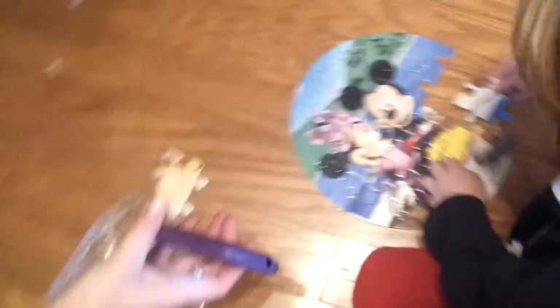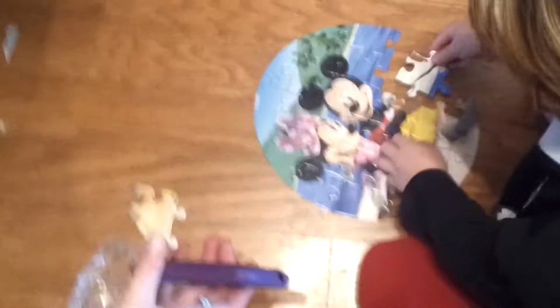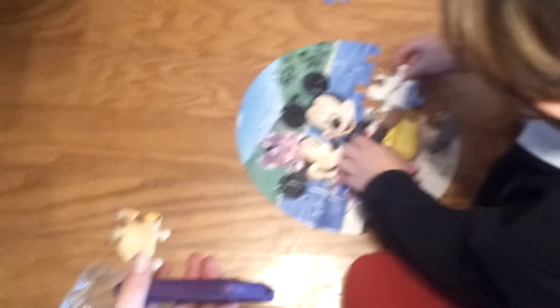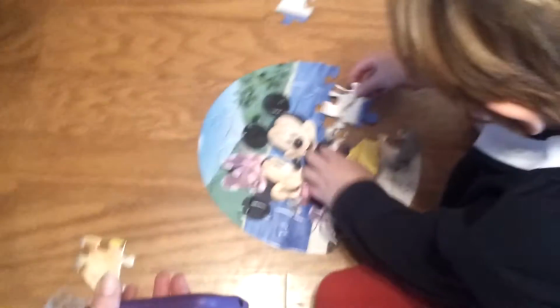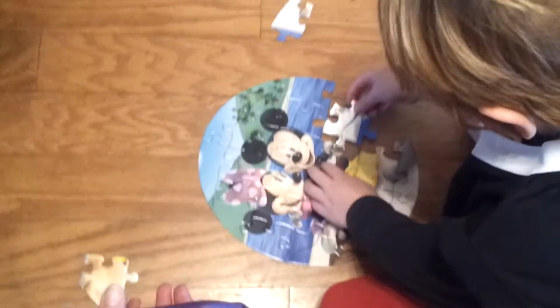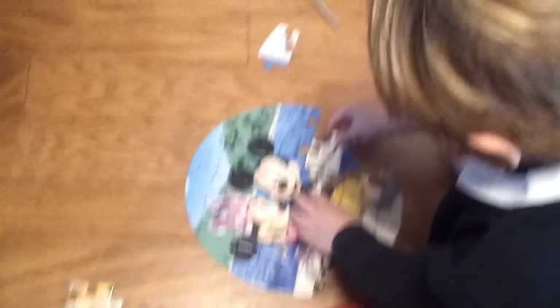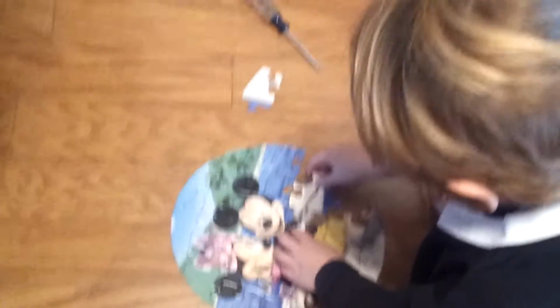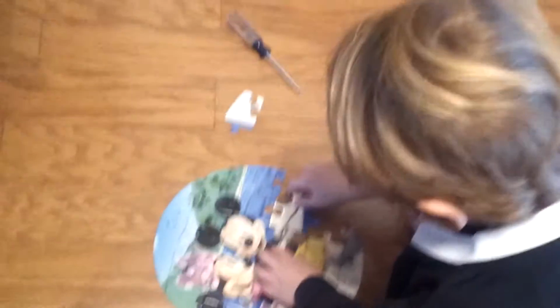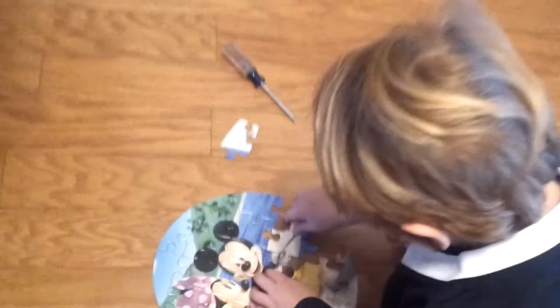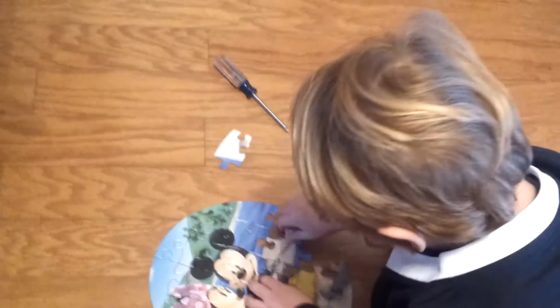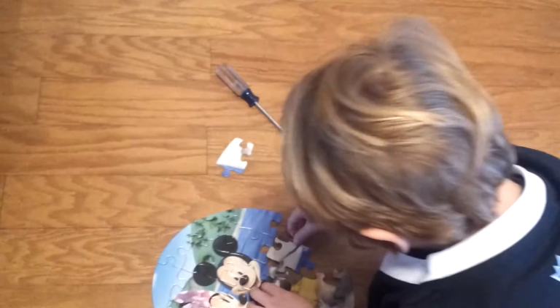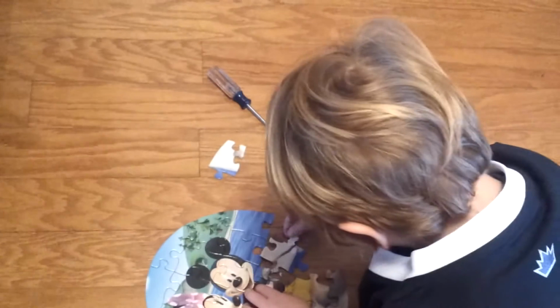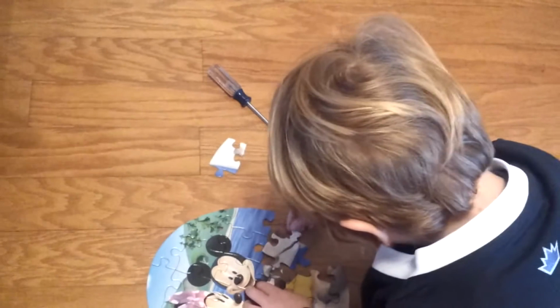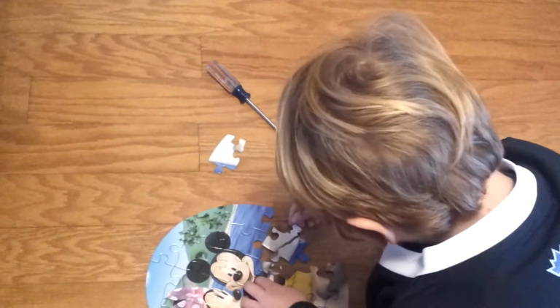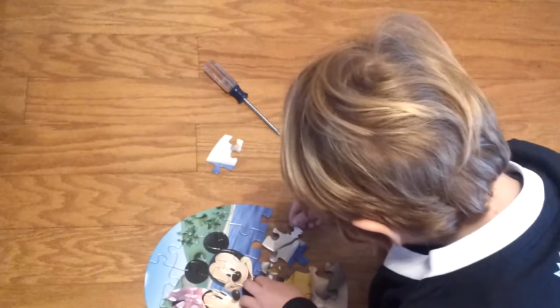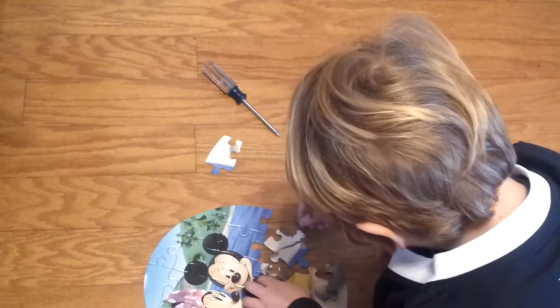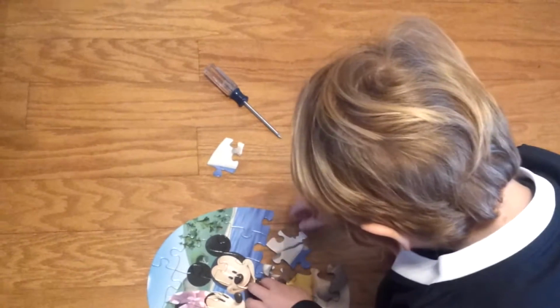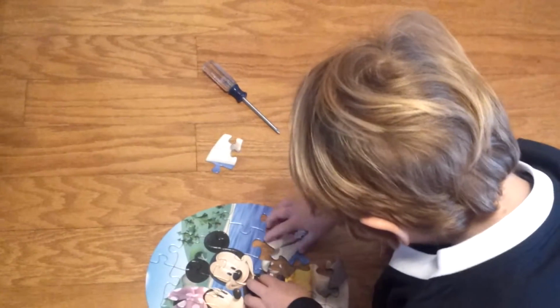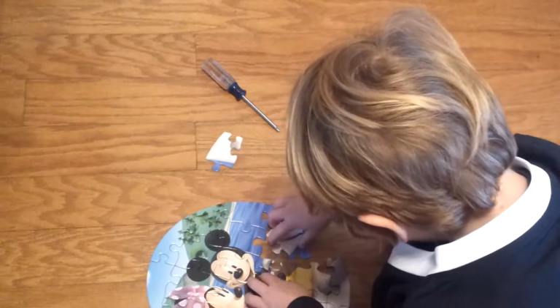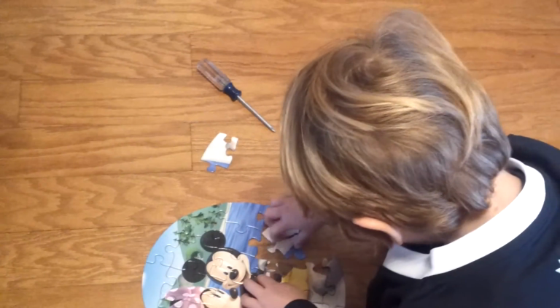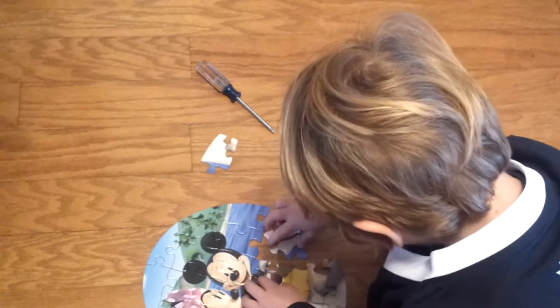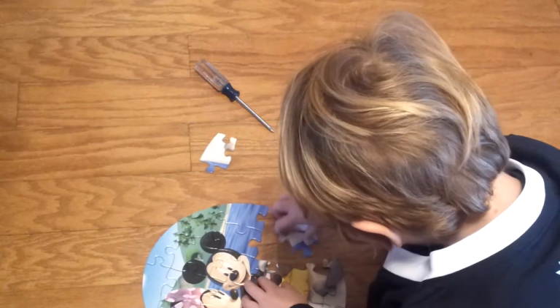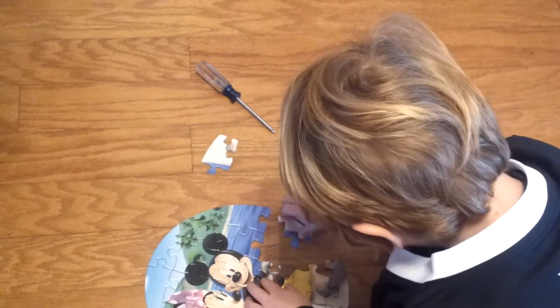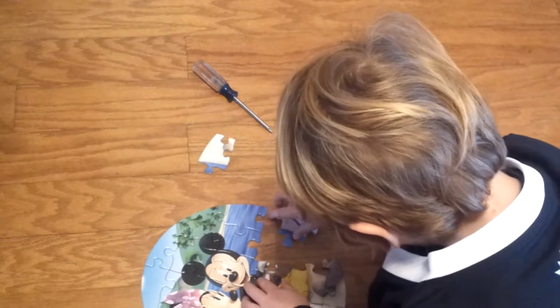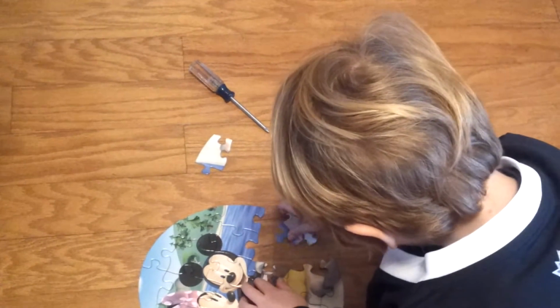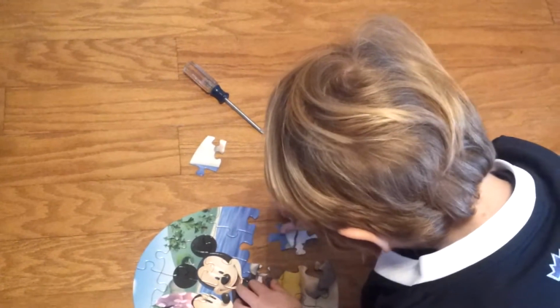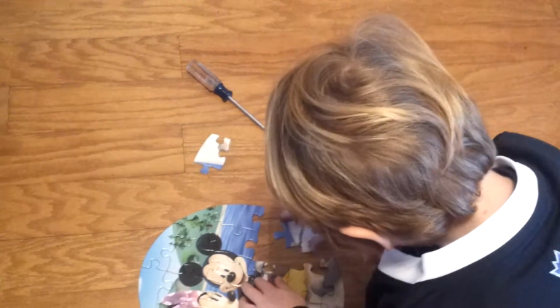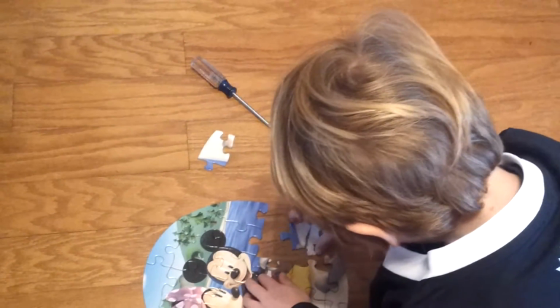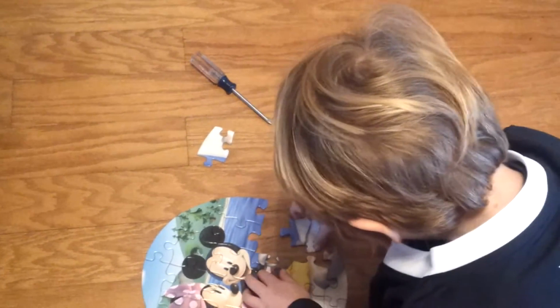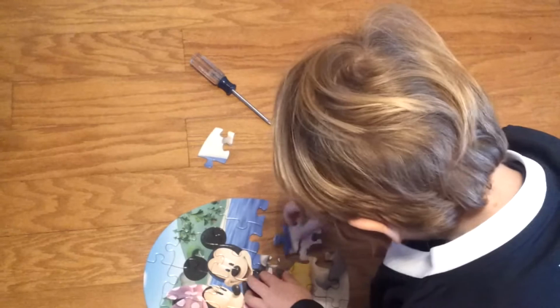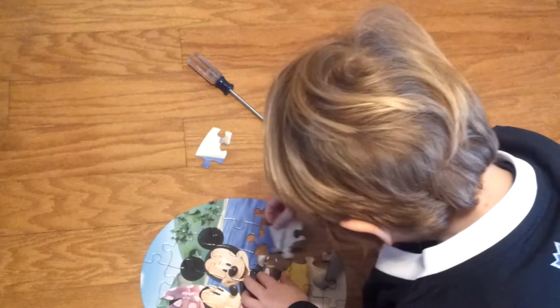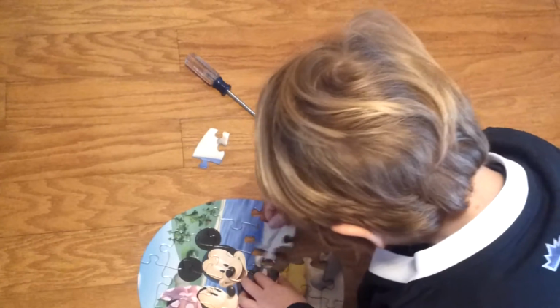Hi! I have to get this puzzle done — he's working on a puzzle, mom. Okay, I'll call you back.